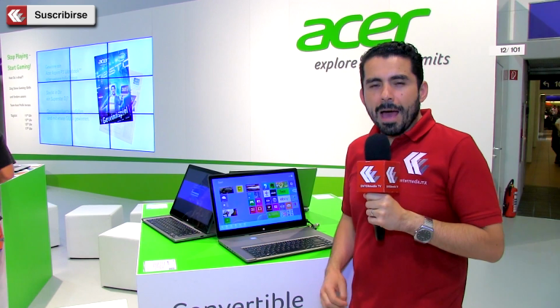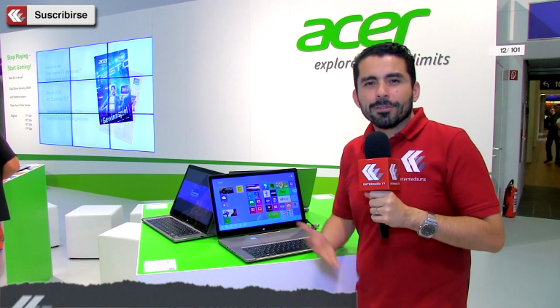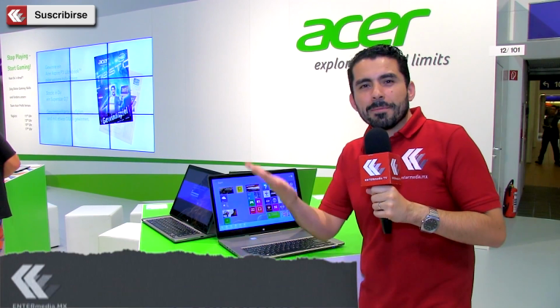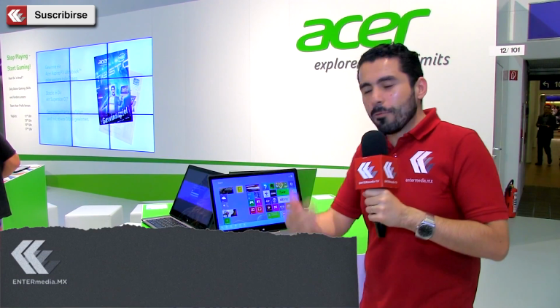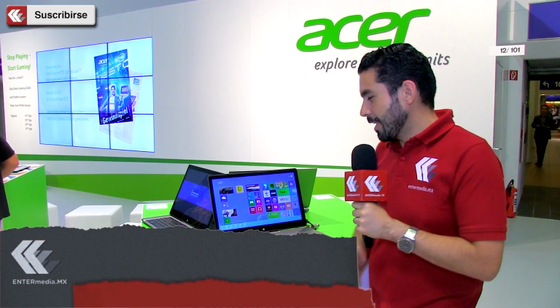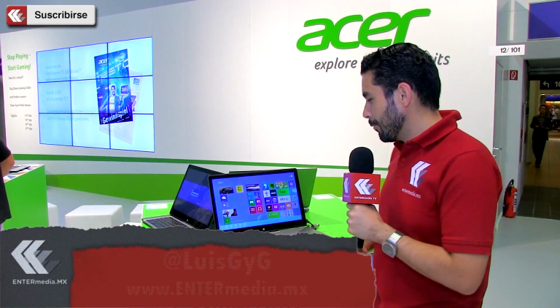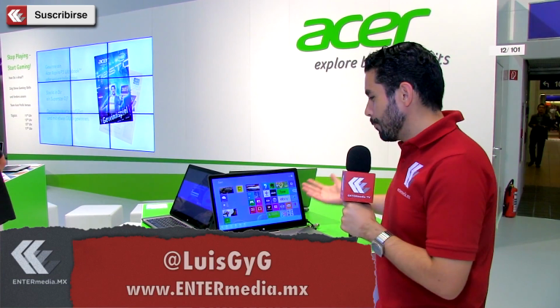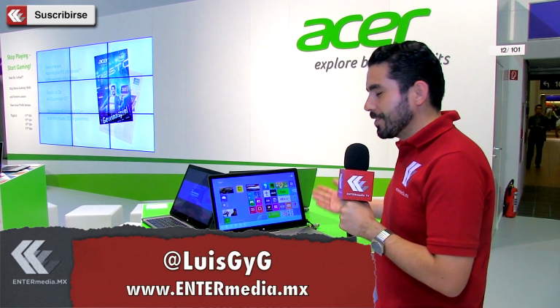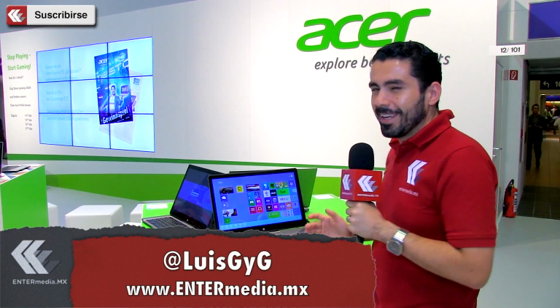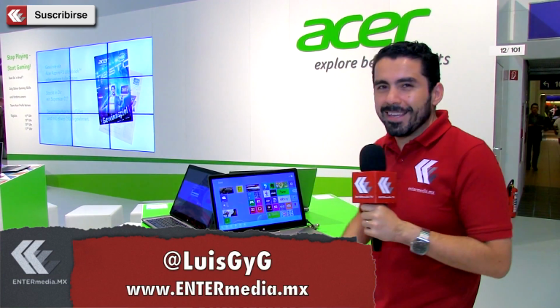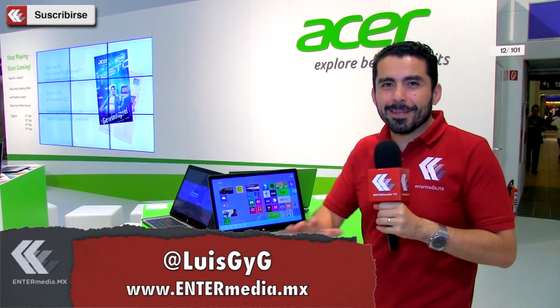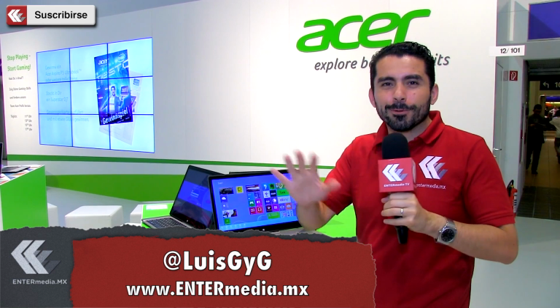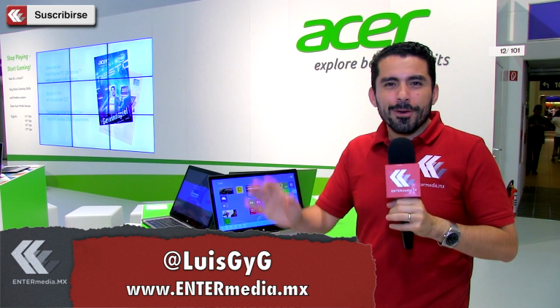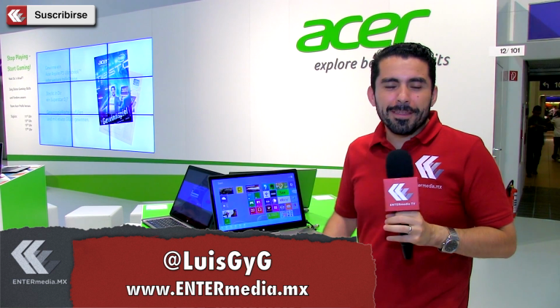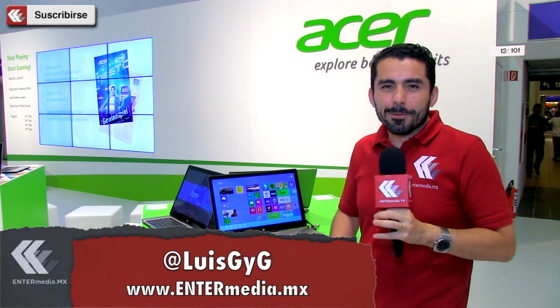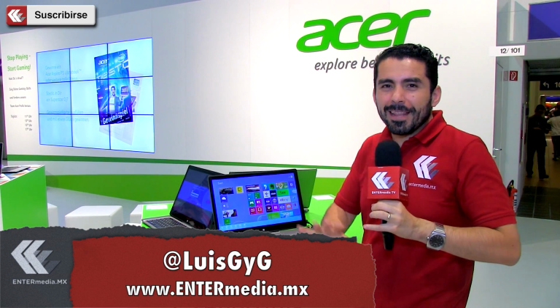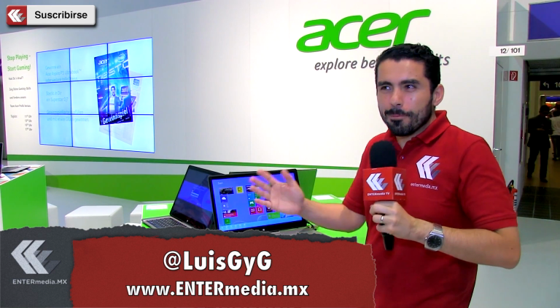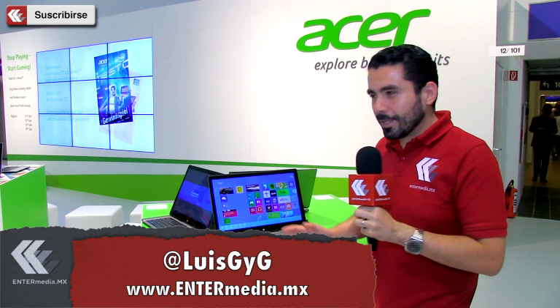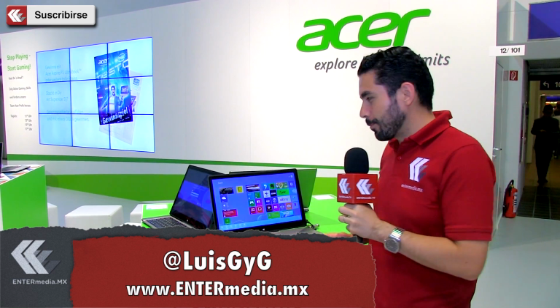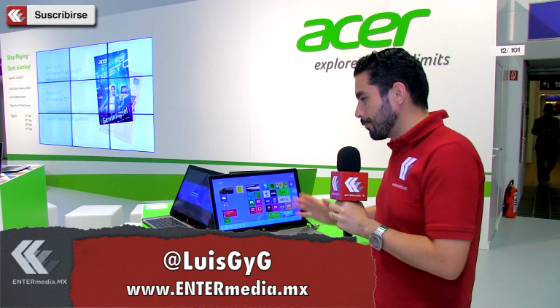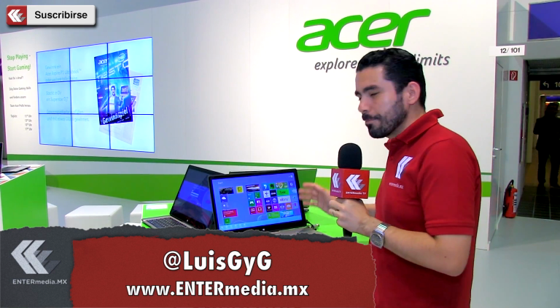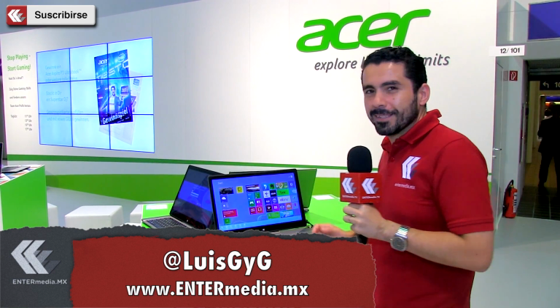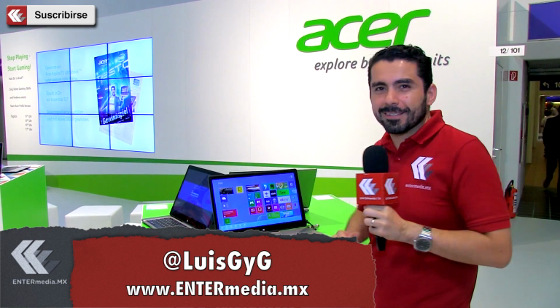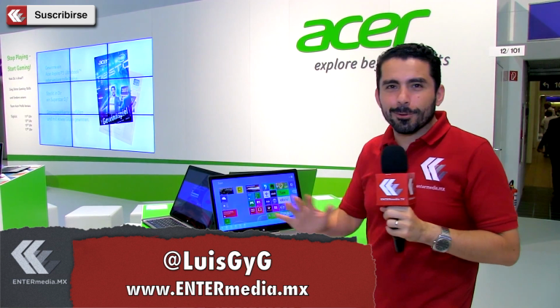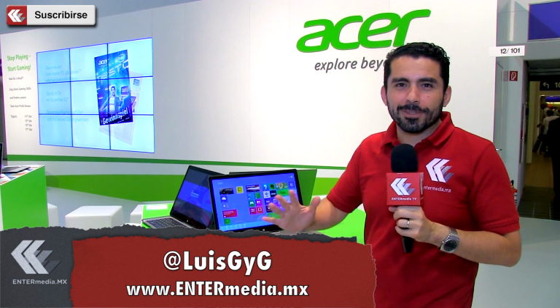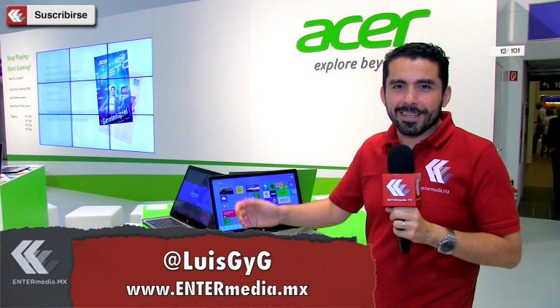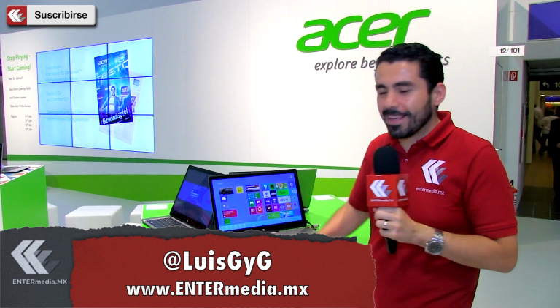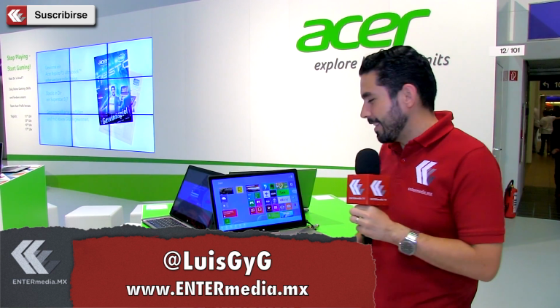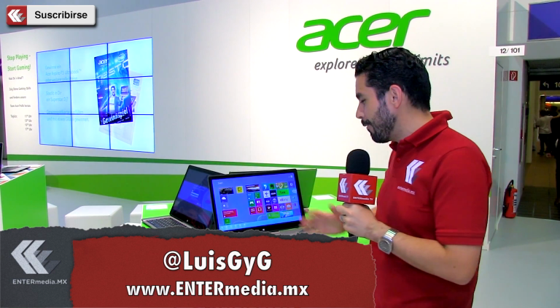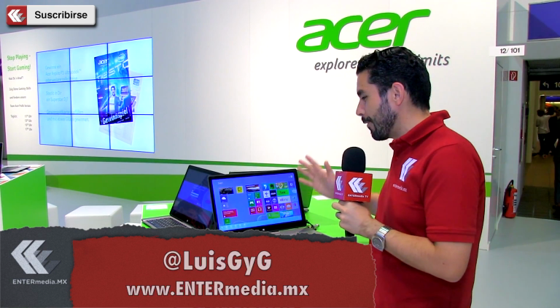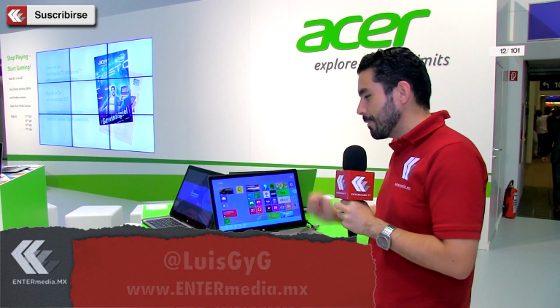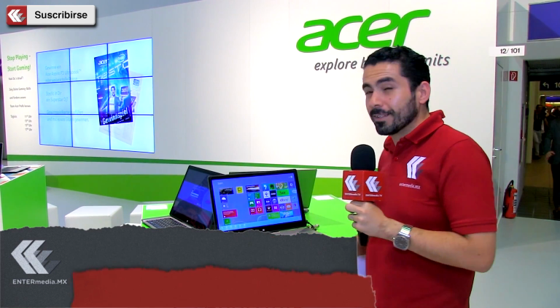Amigos de Intermedia, ¿cómo están? Yo soy Luis G&G y estamos en la búsqueda de los productos más exitosos aquí en IFA 2013.